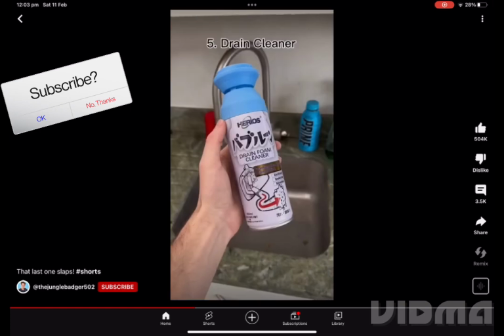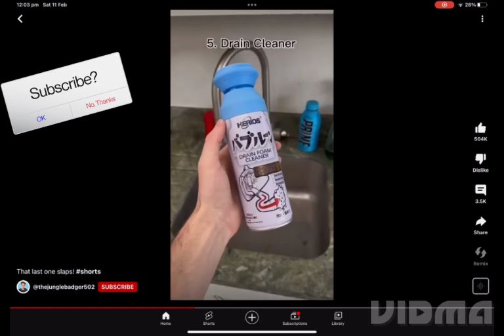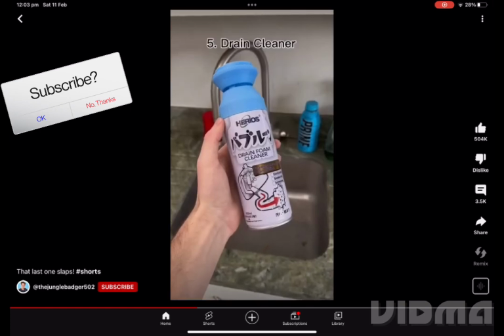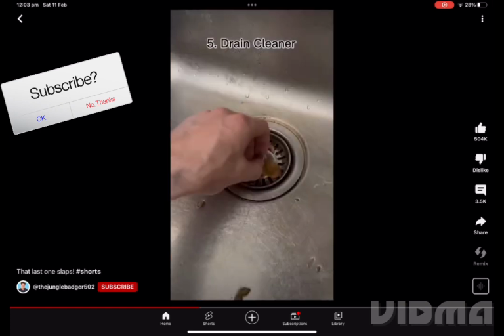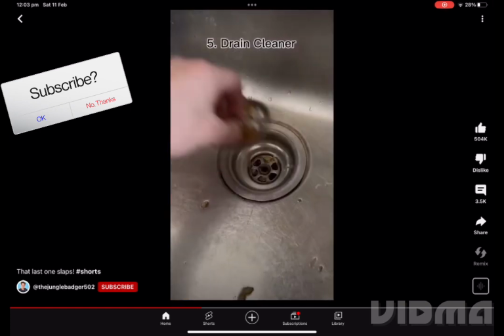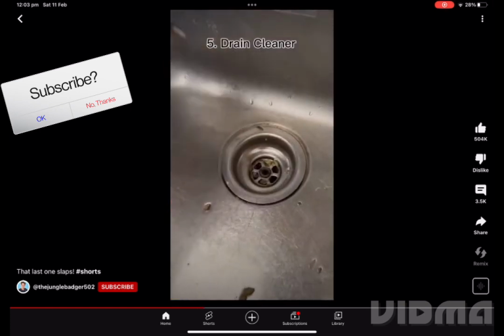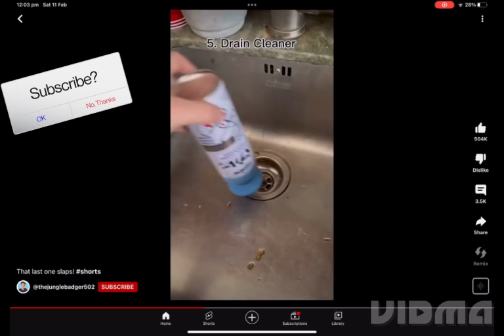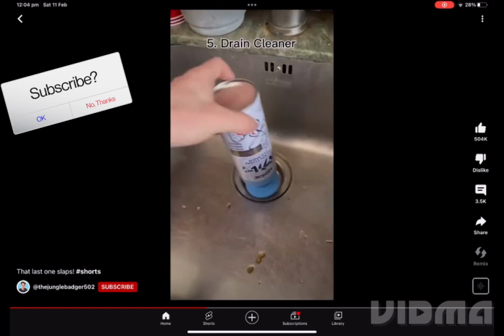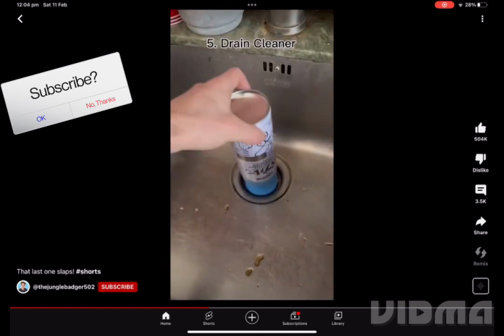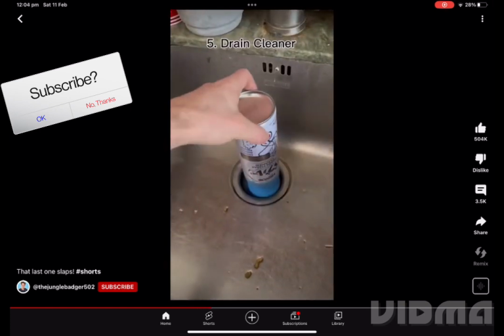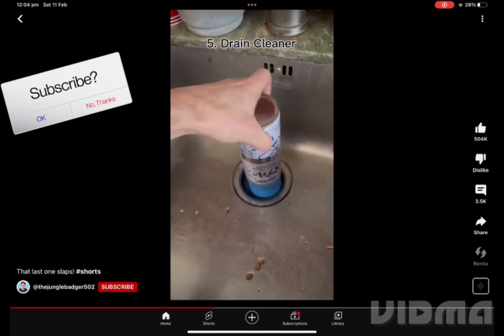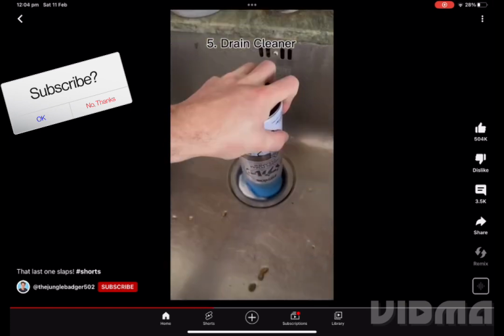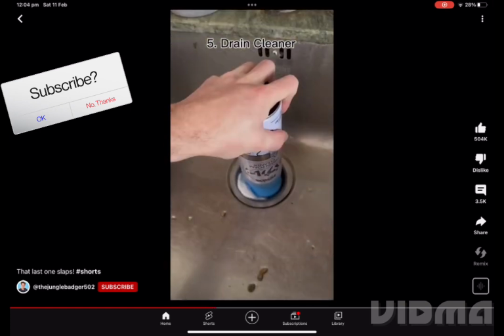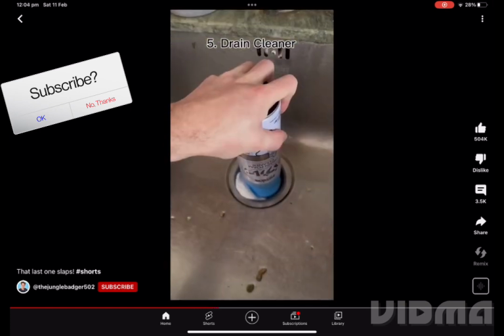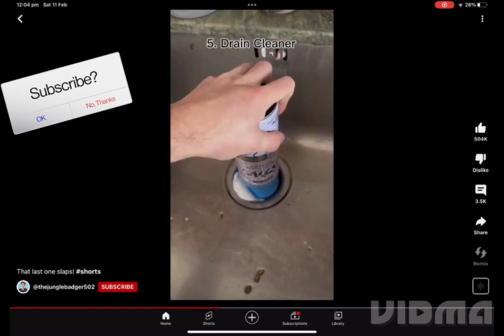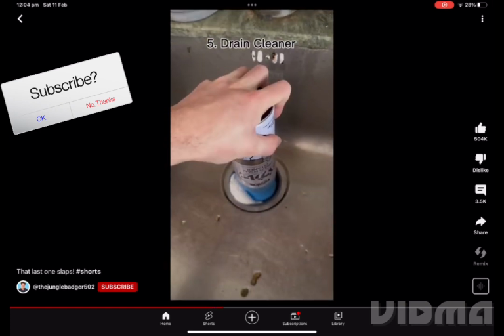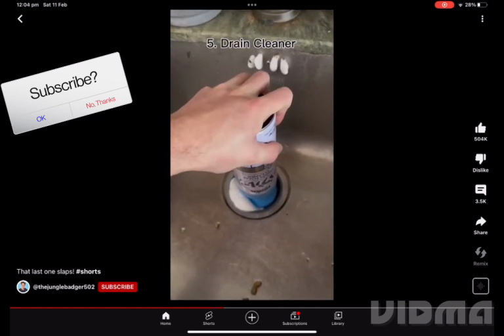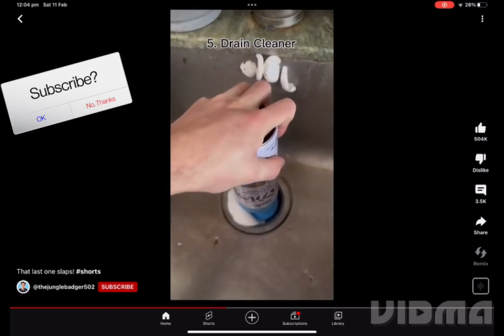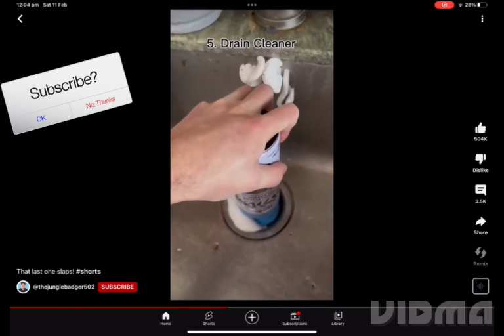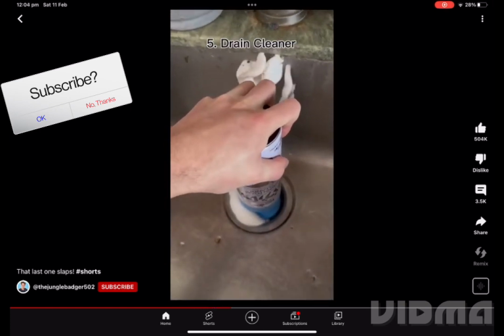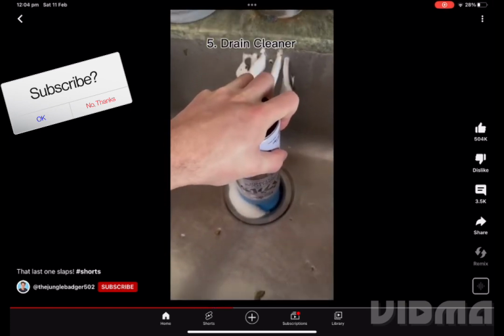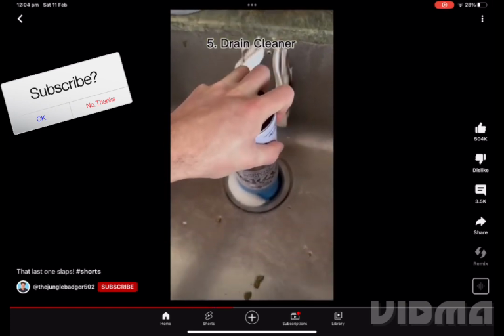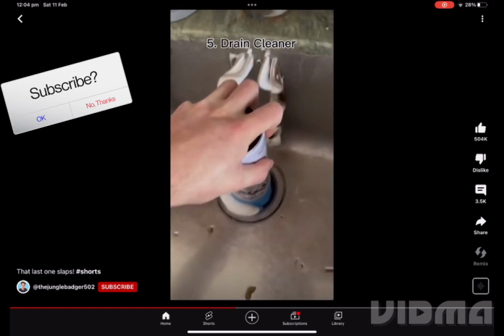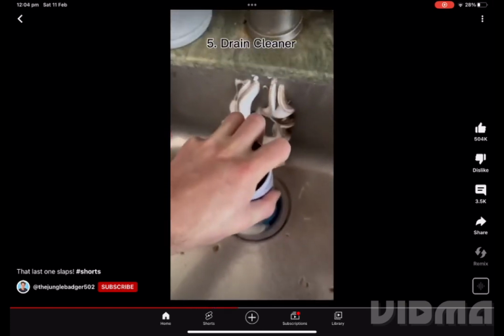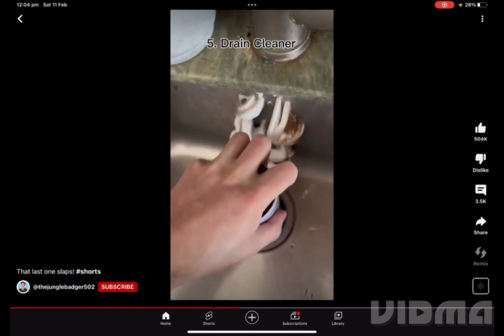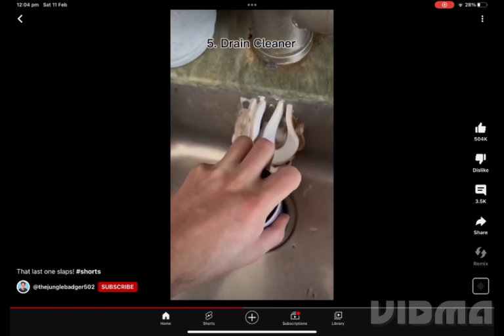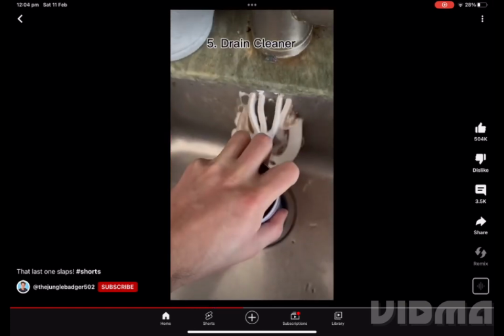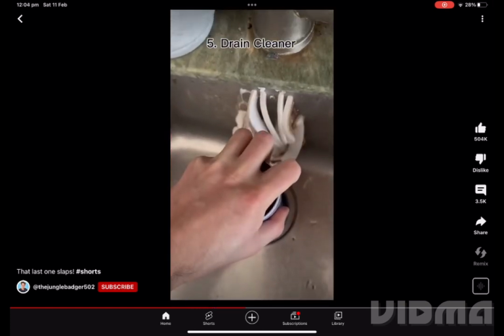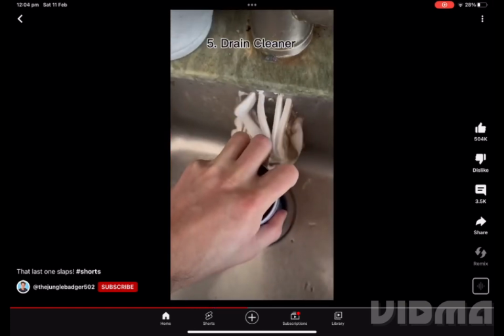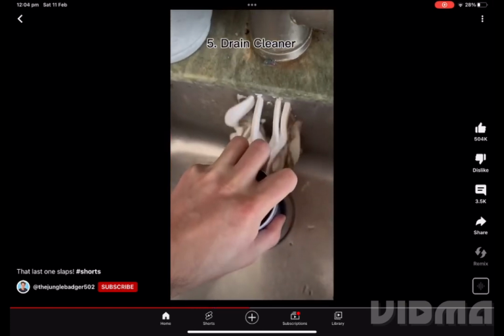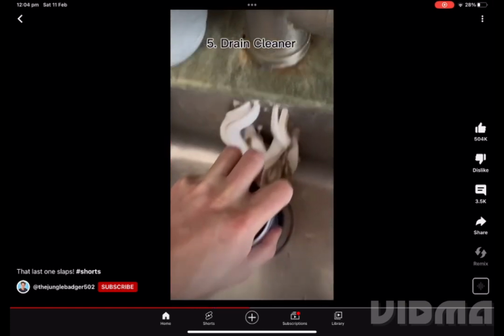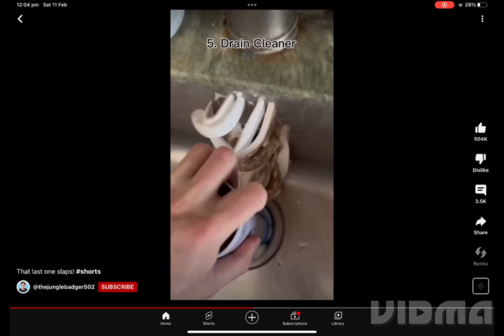This is foaming drain cleaner. All you have to do is press down on the plug and it removes dirt from your drains and makes it smell nice too.